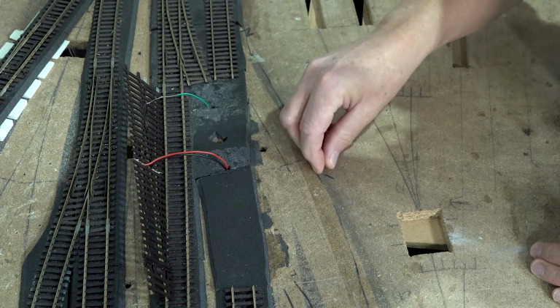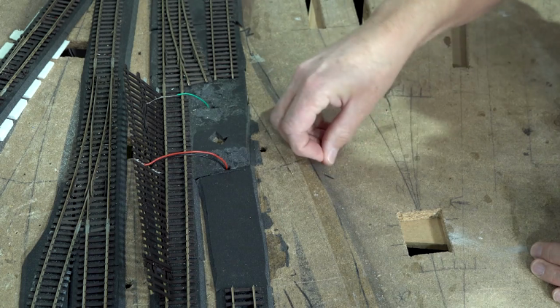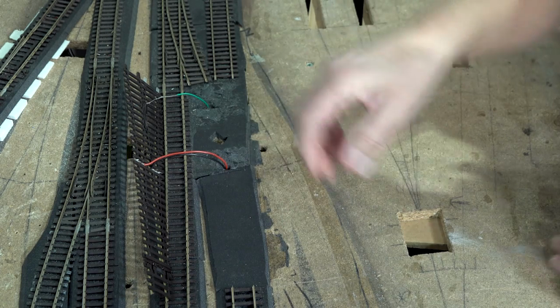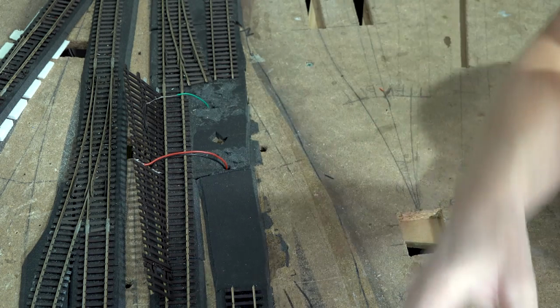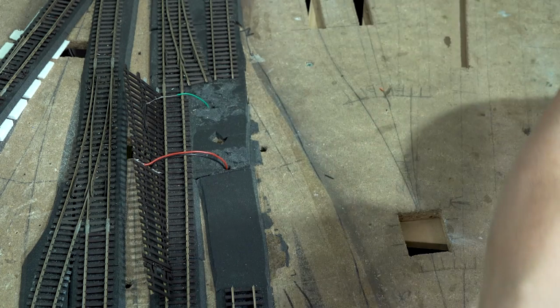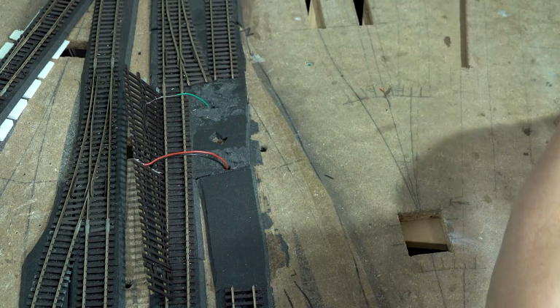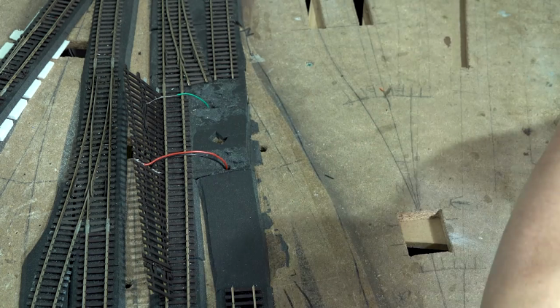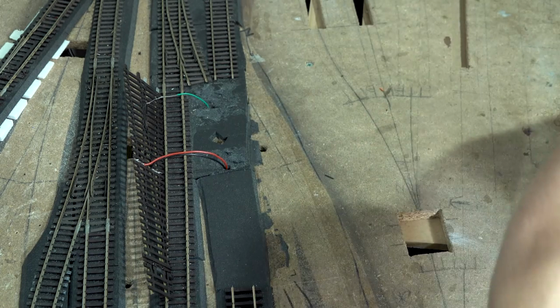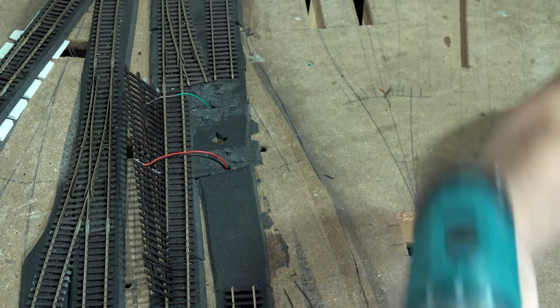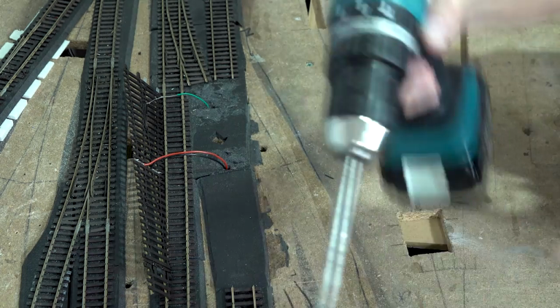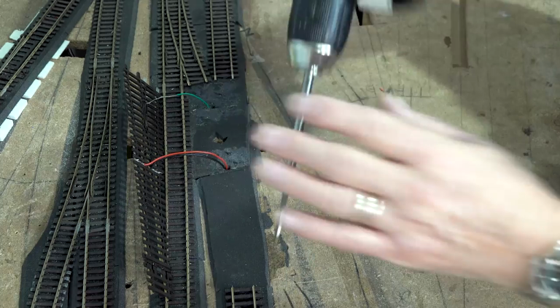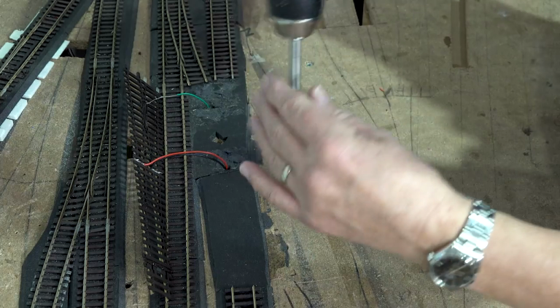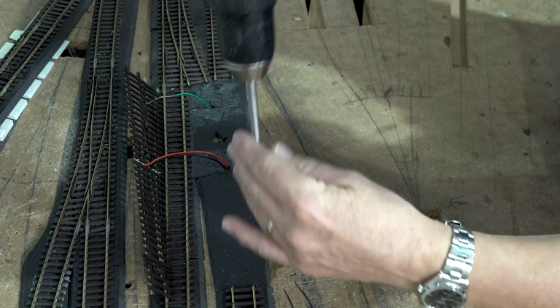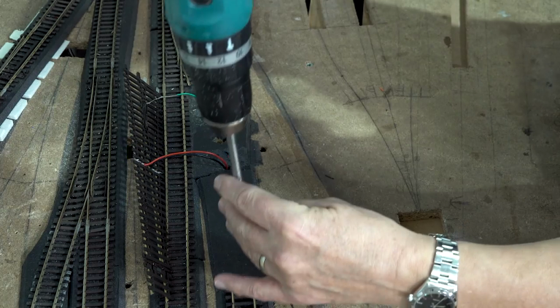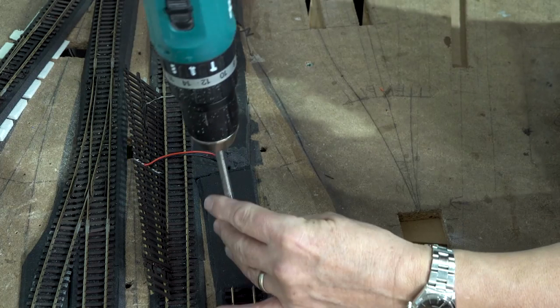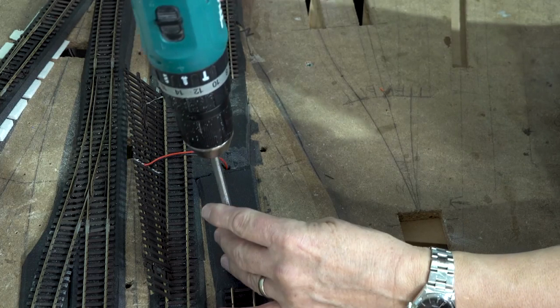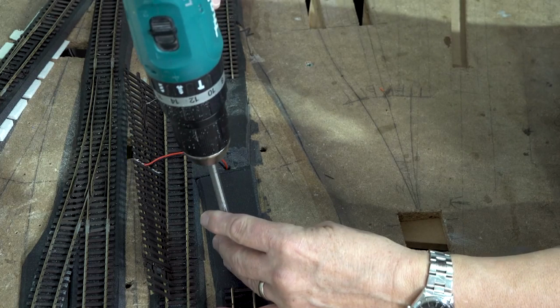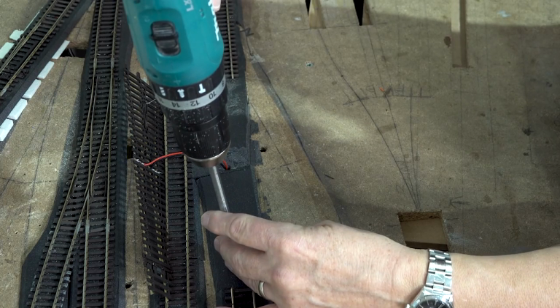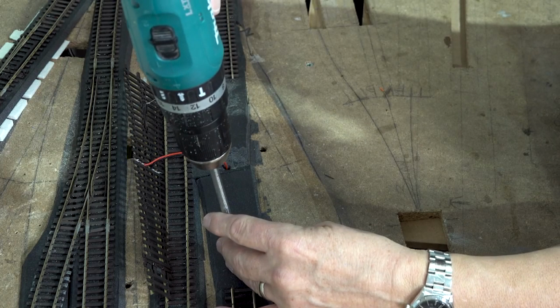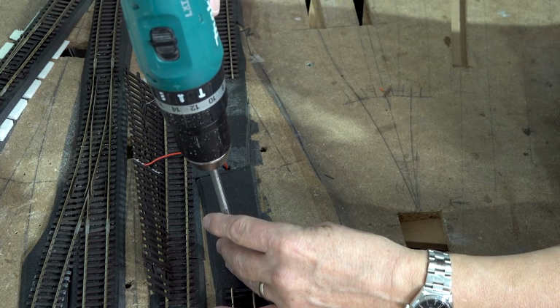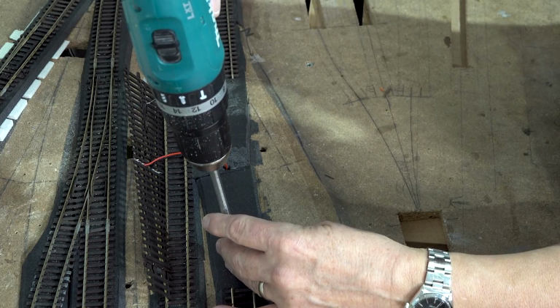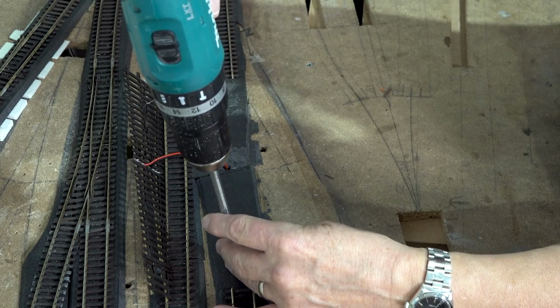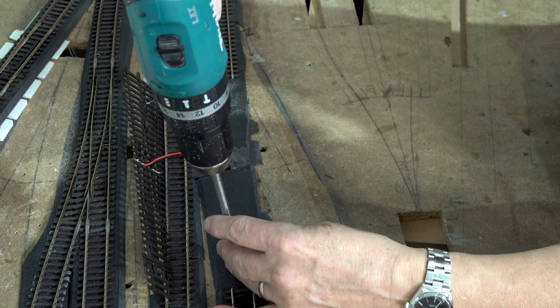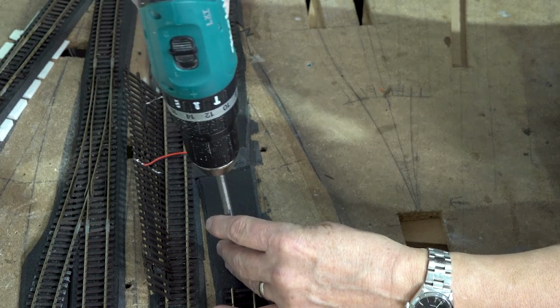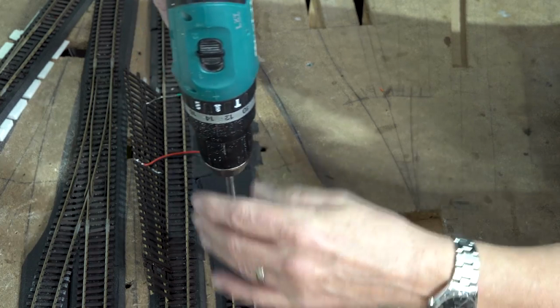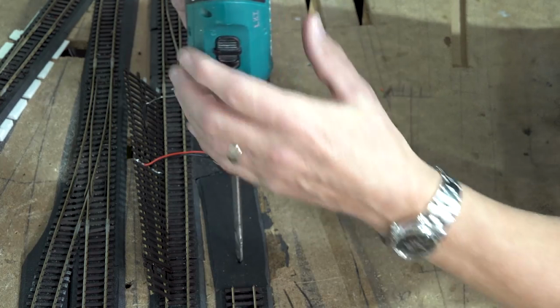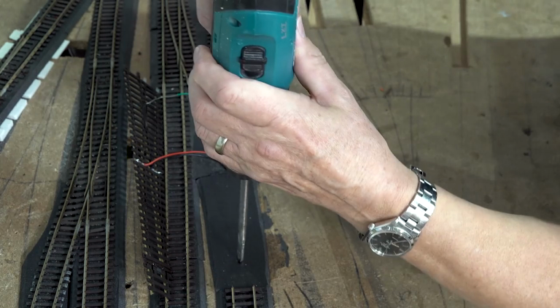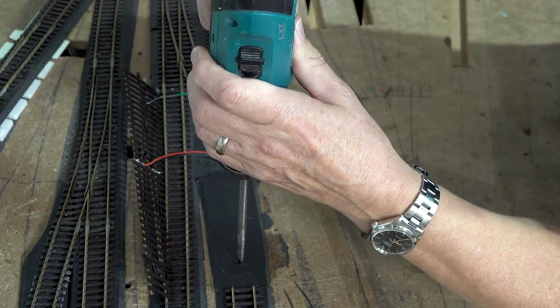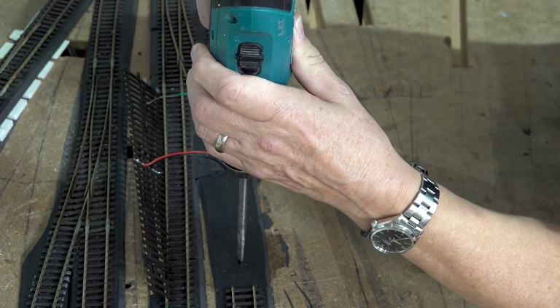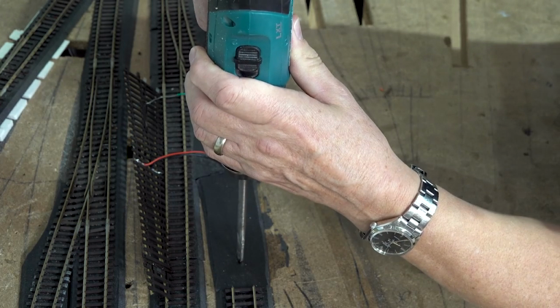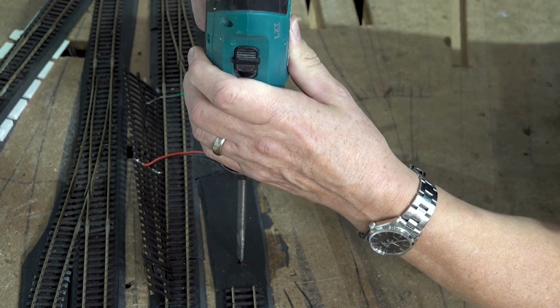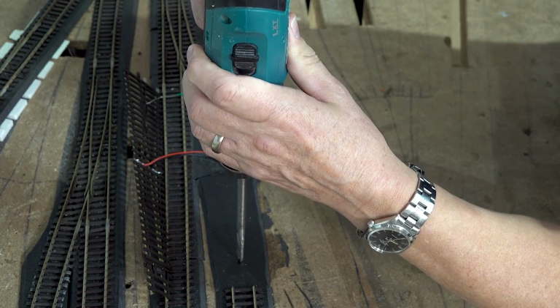So here we go — rest assured I have checked underneath that there's nothing in the way.